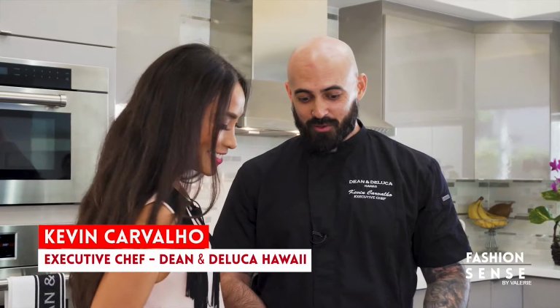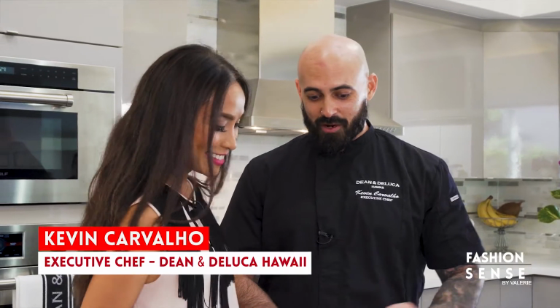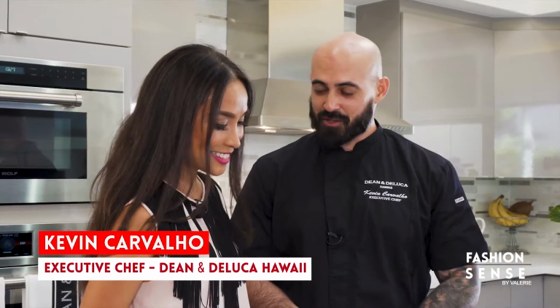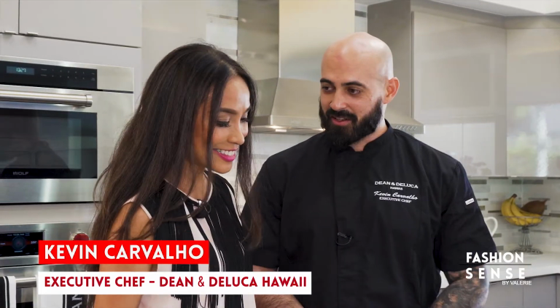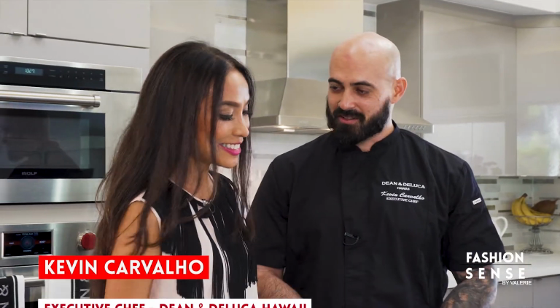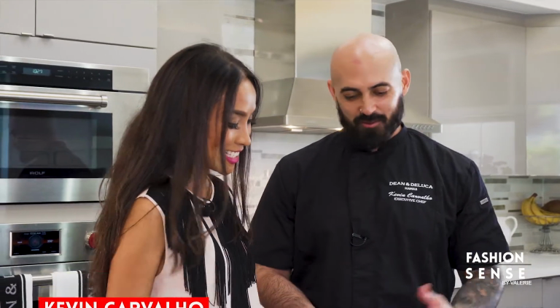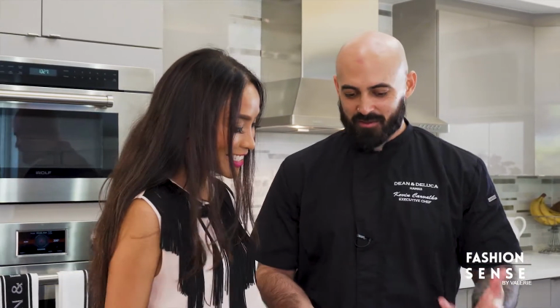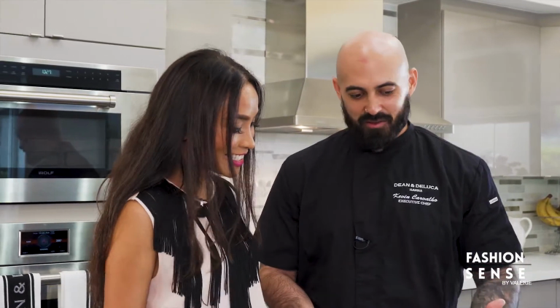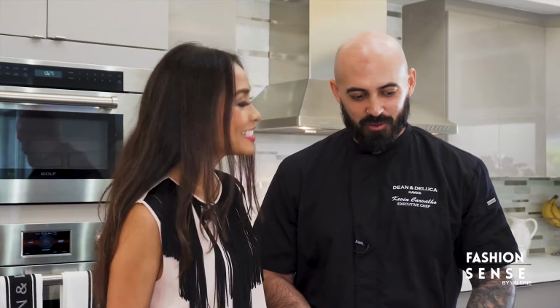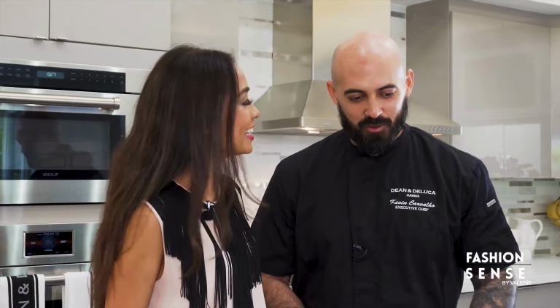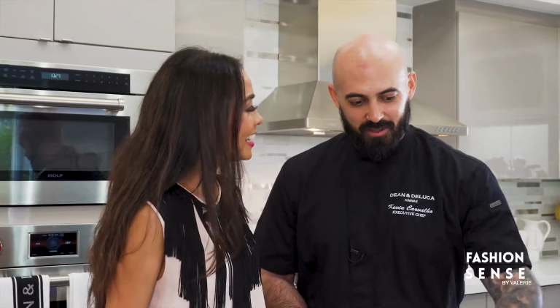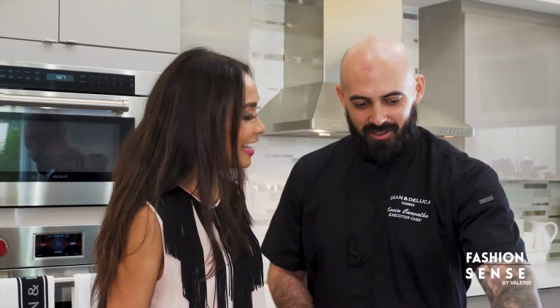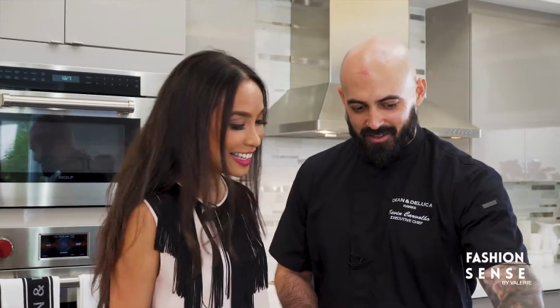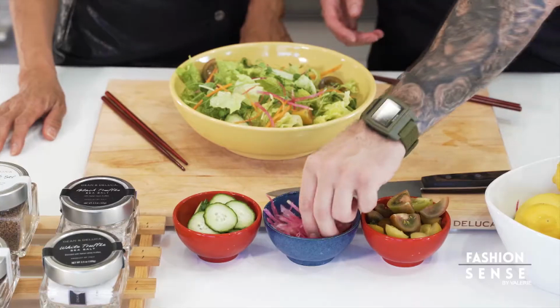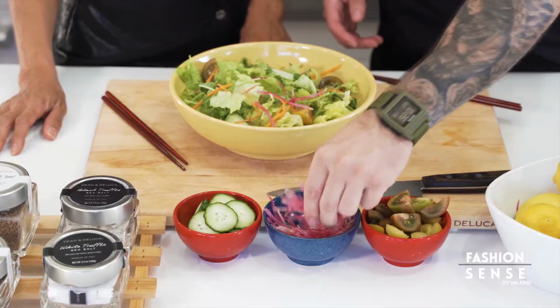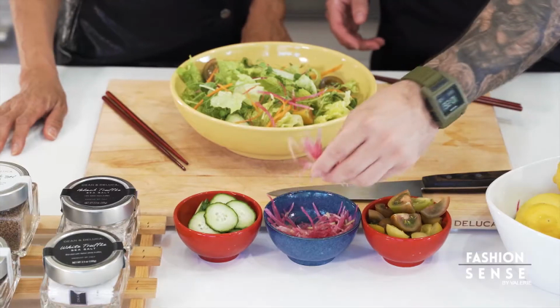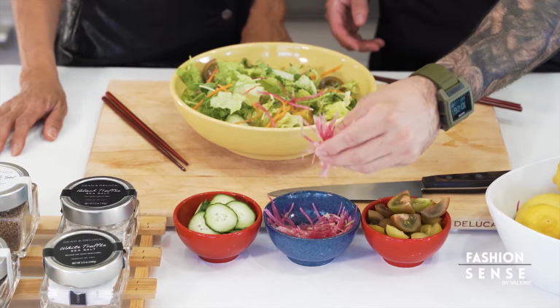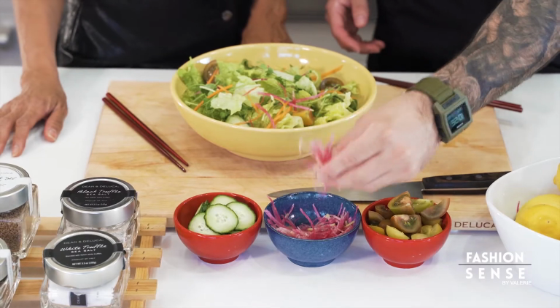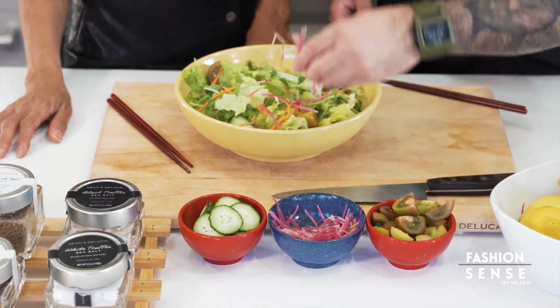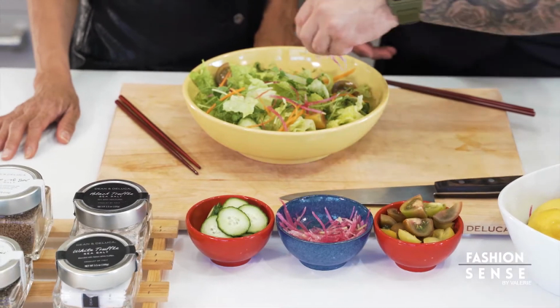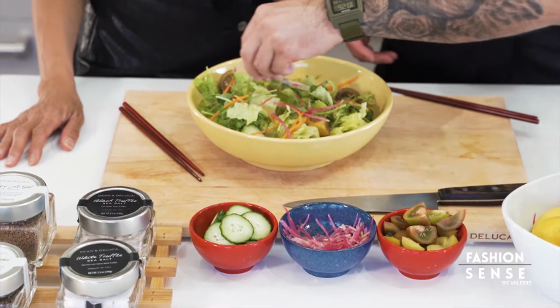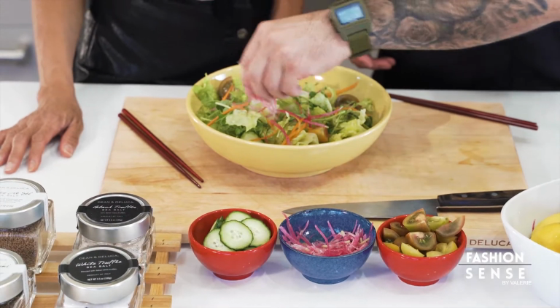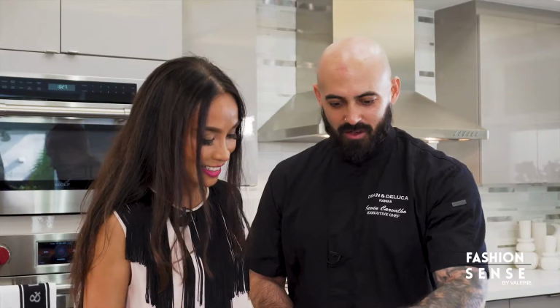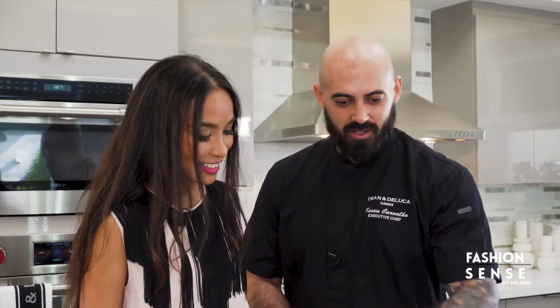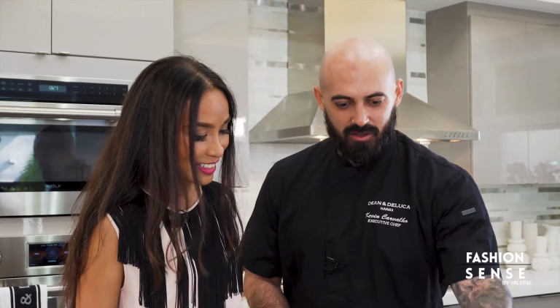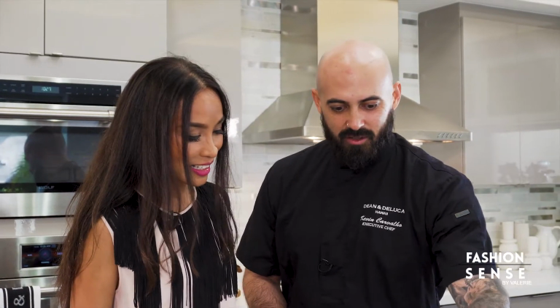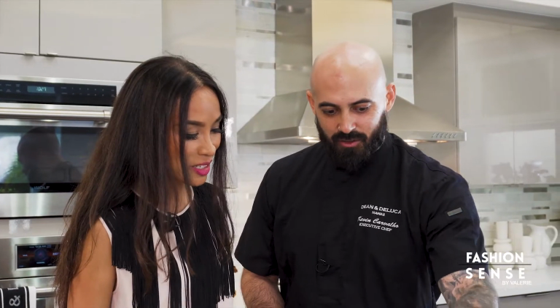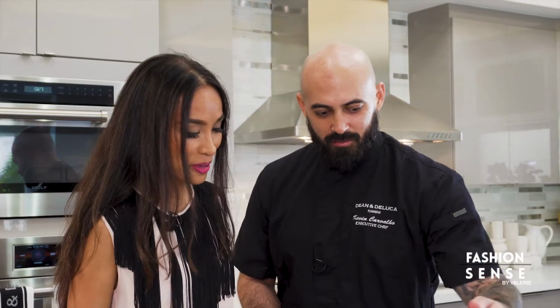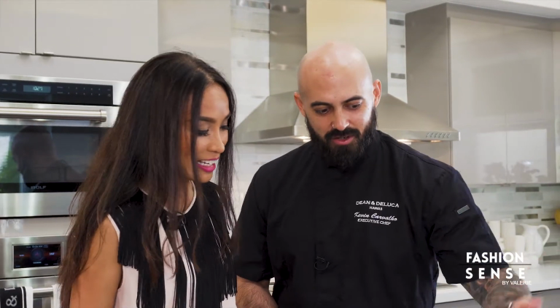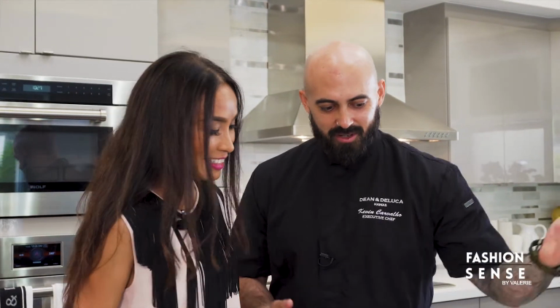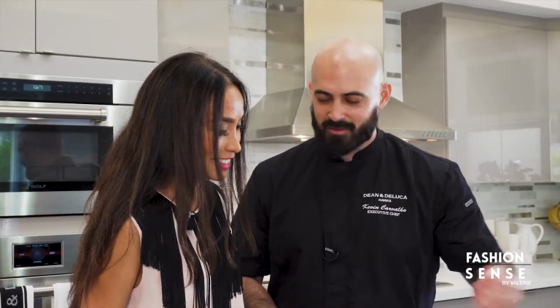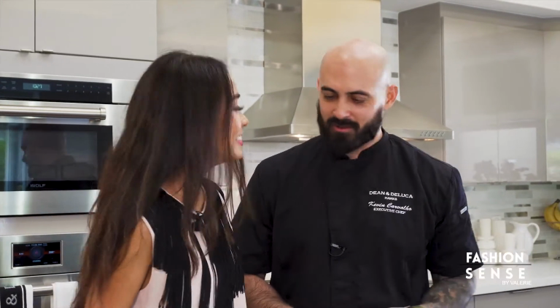we use fresh ingredients. We use everything local. In this case, we have local radishes for a nice color, cucumbers, and tomatoes.